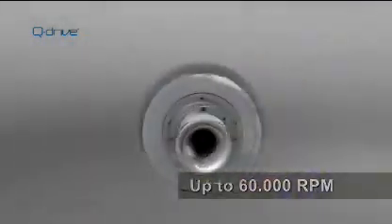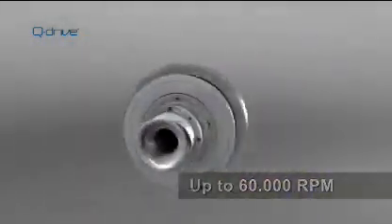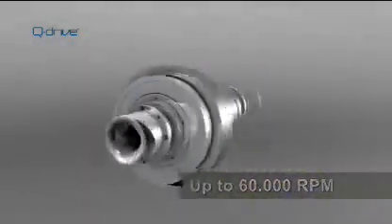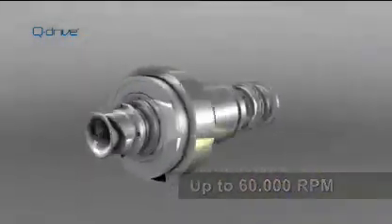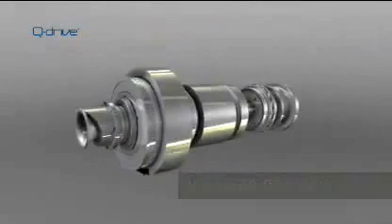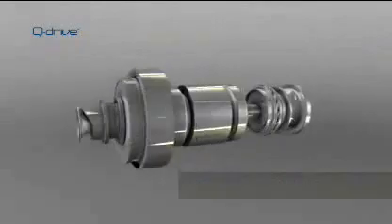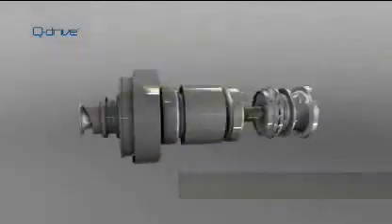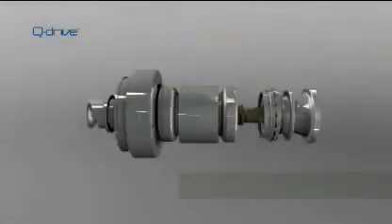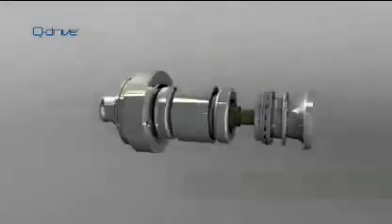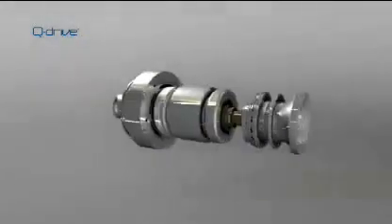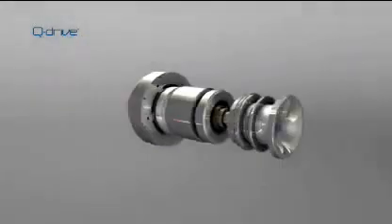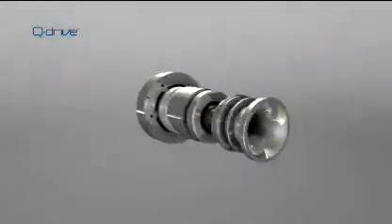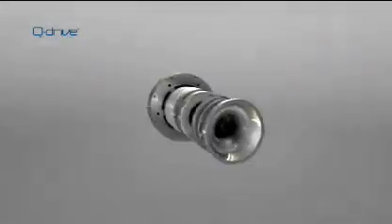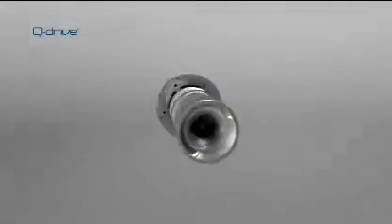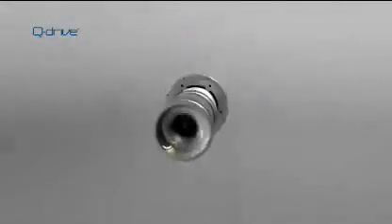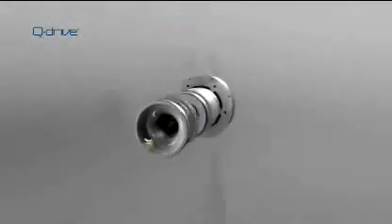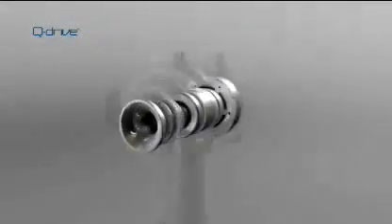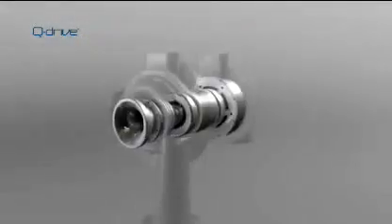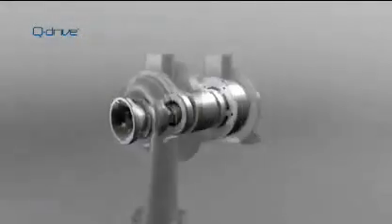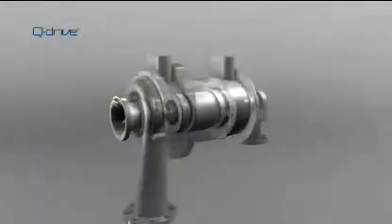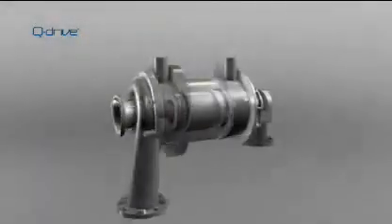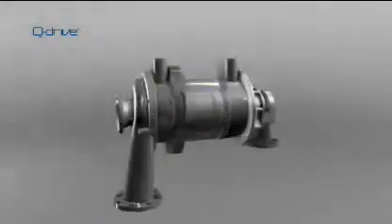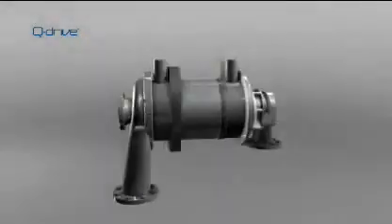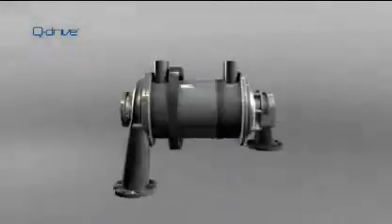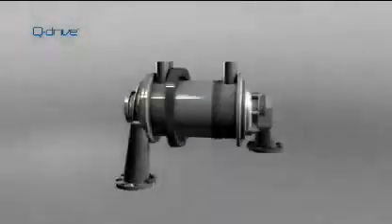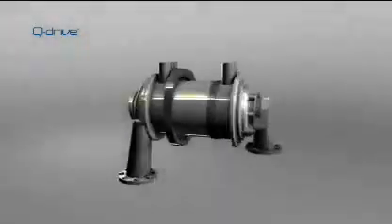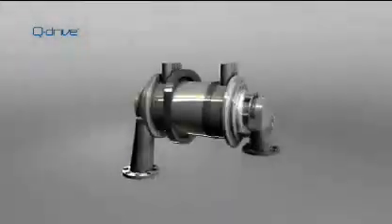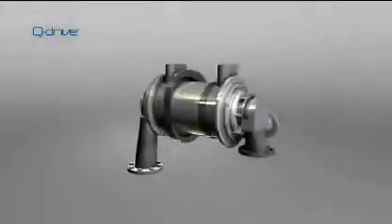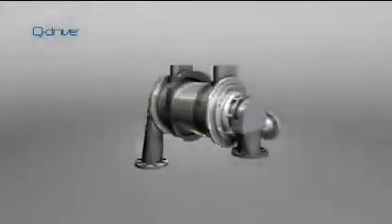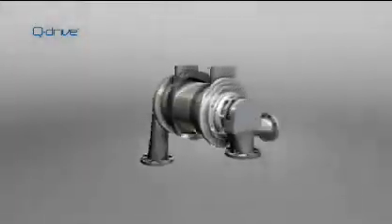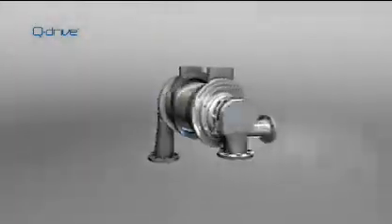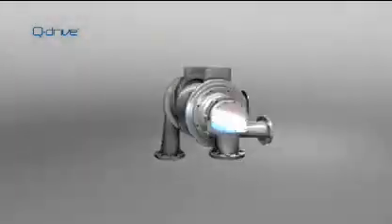The motor has one moving part and no mechanical contact — nothing to wear.